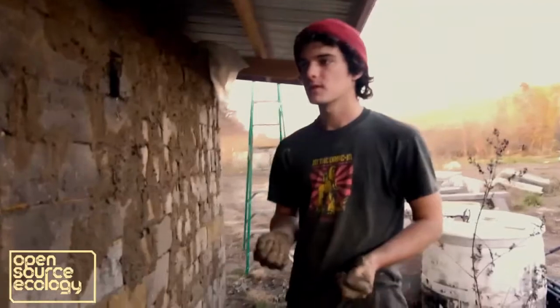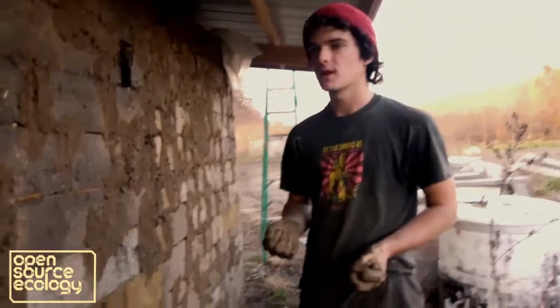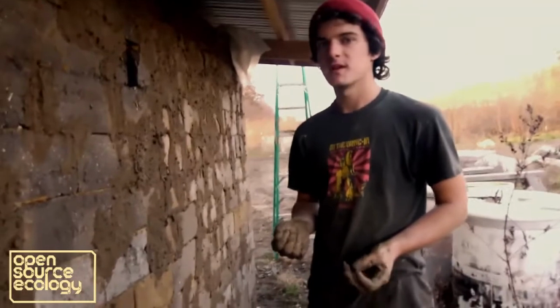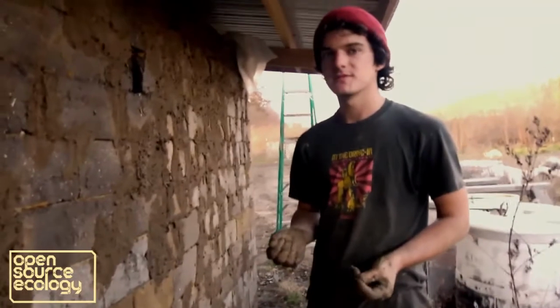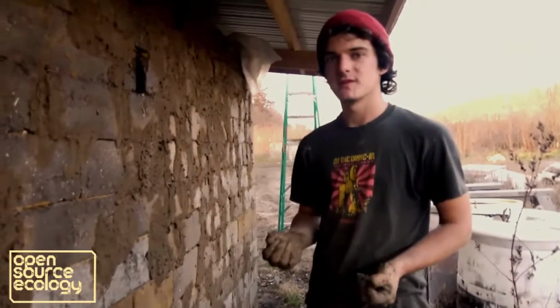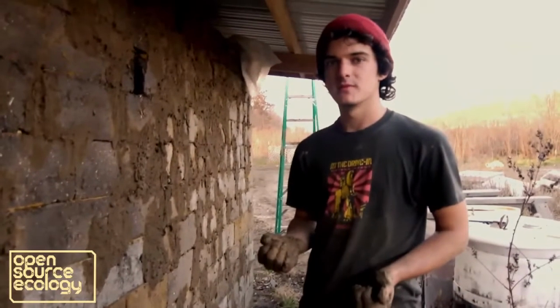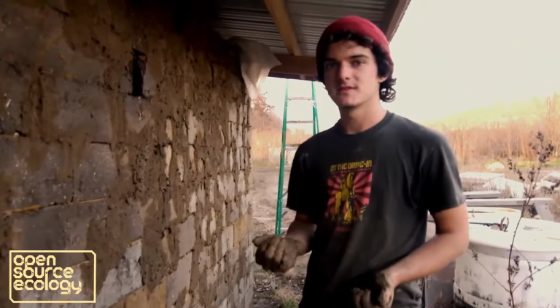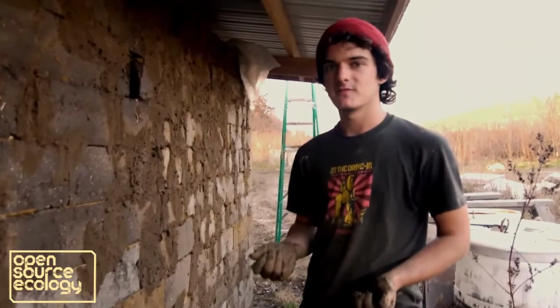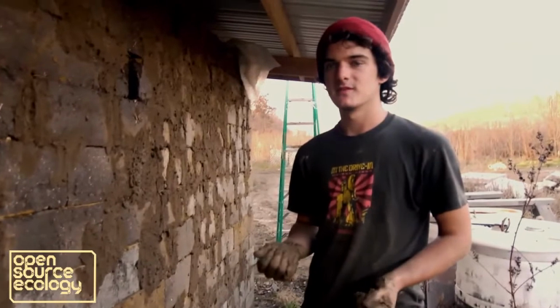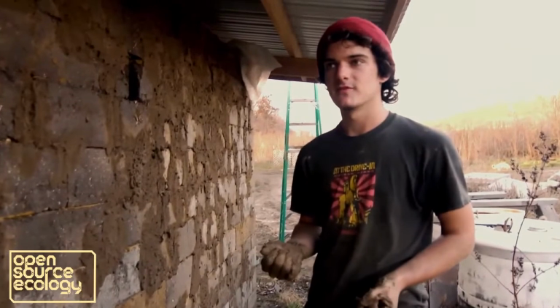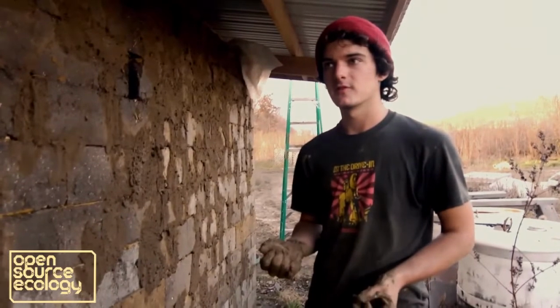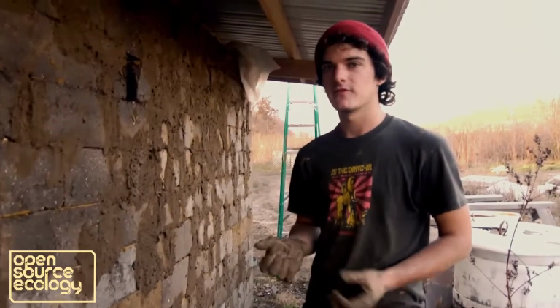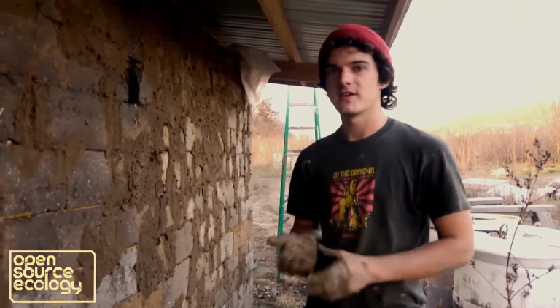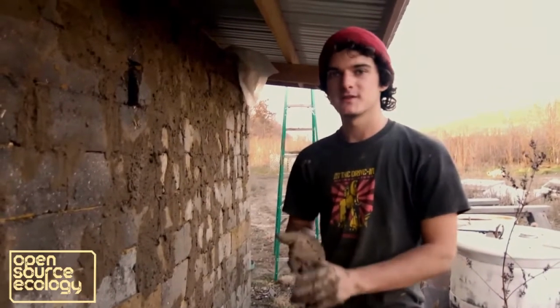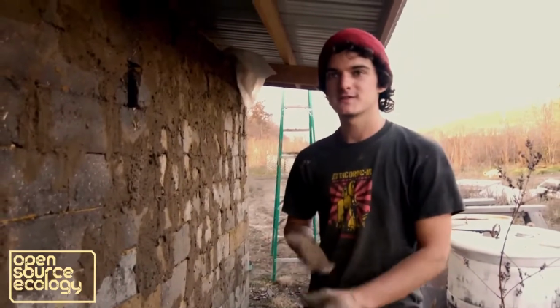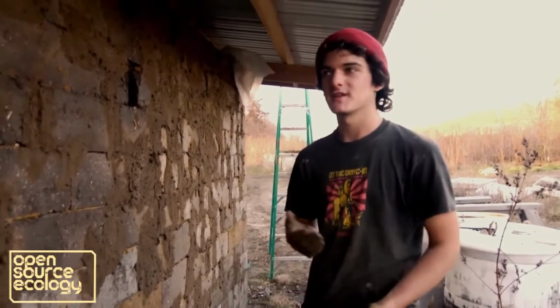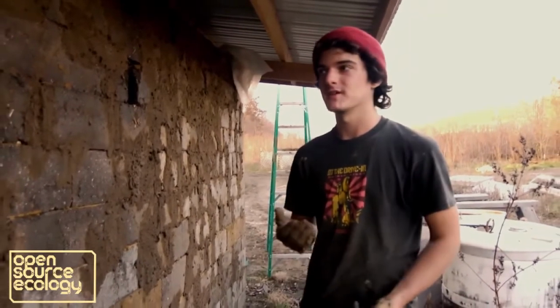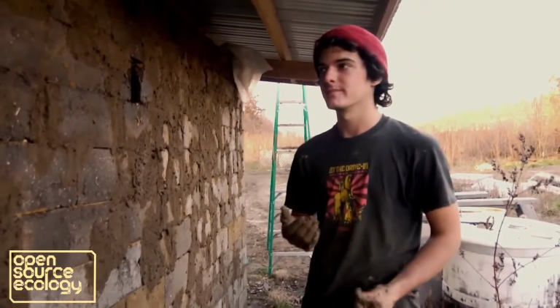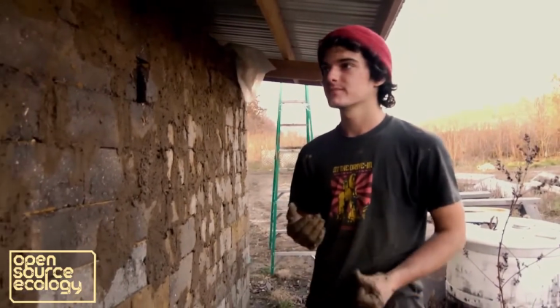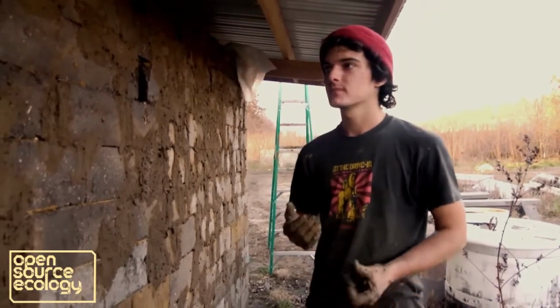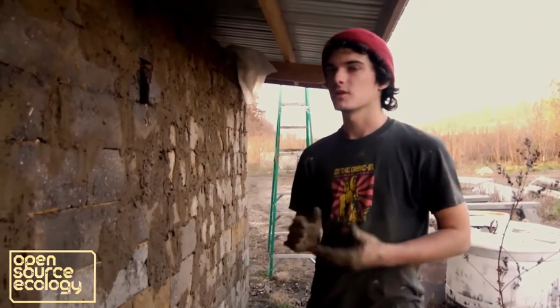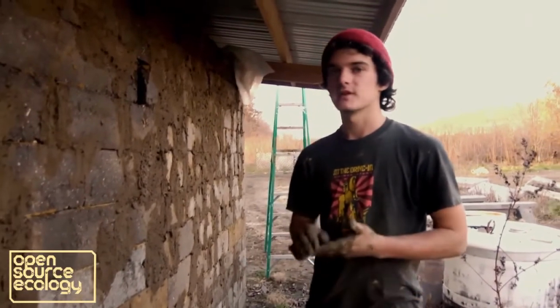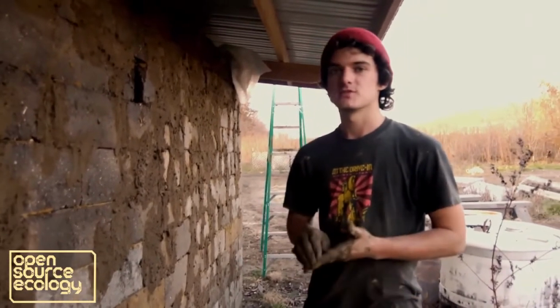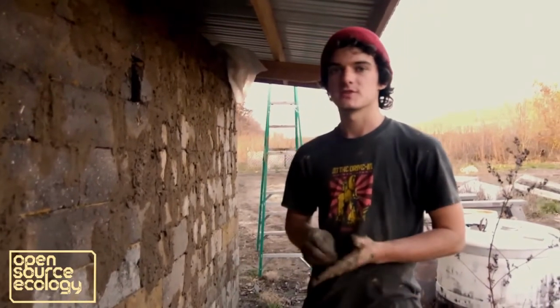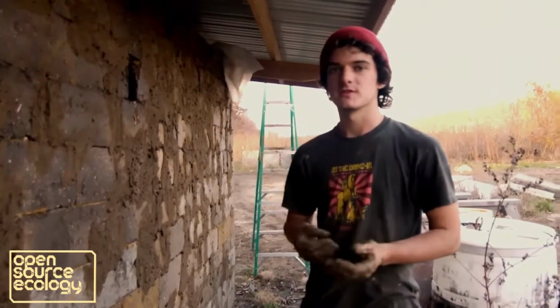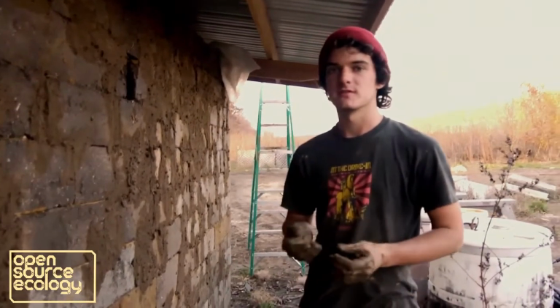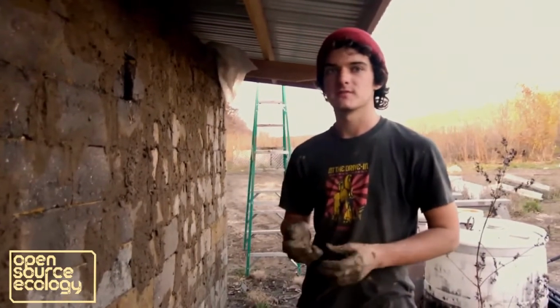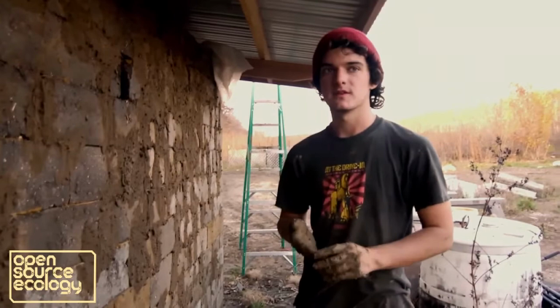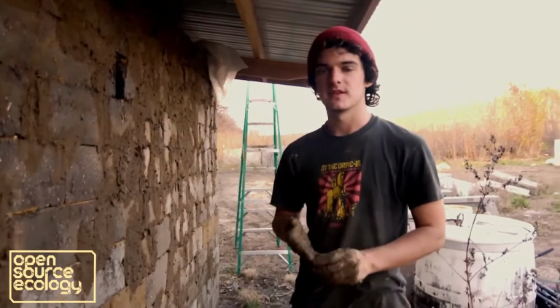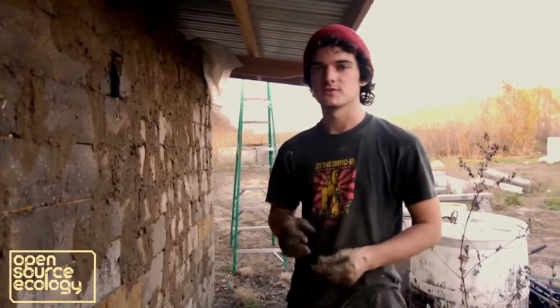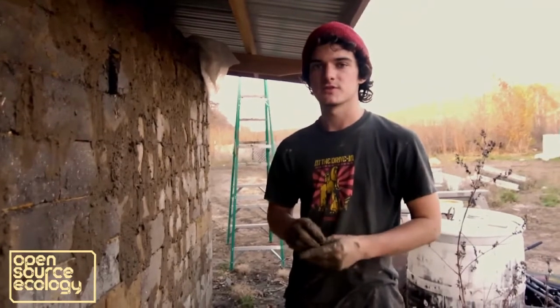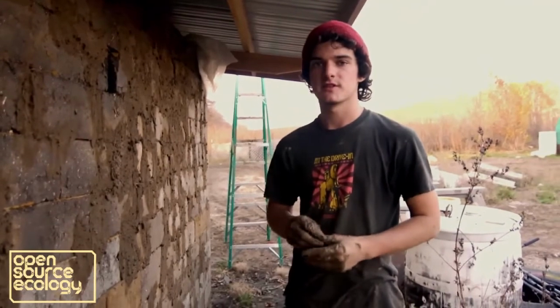My name is Graham Robertson. I've been here for about five months working on construction and getting the infrastructure set up.